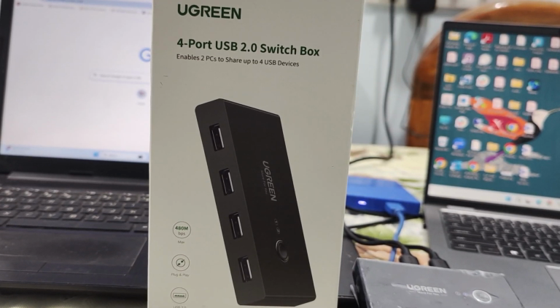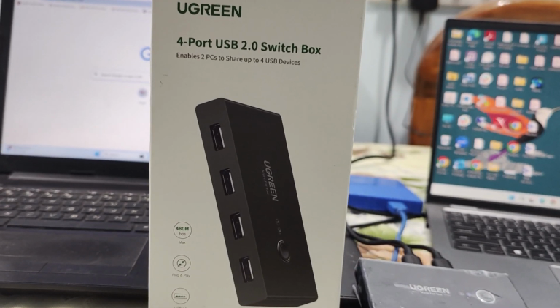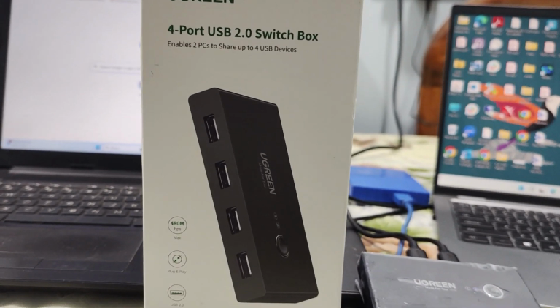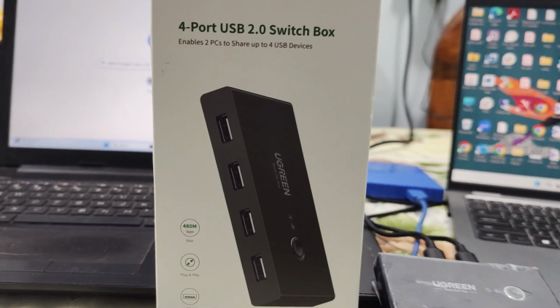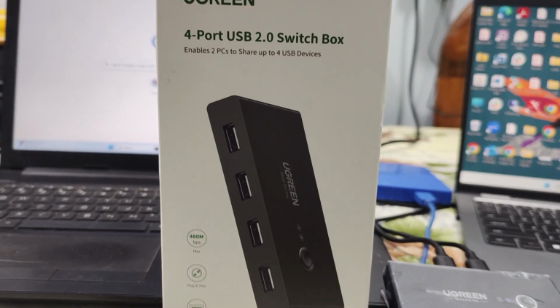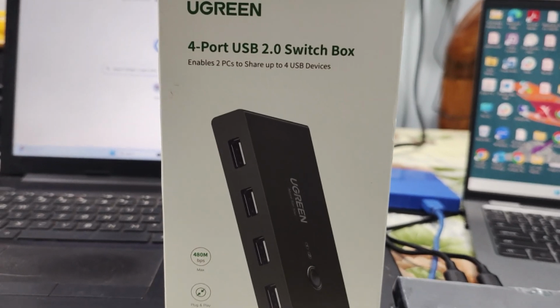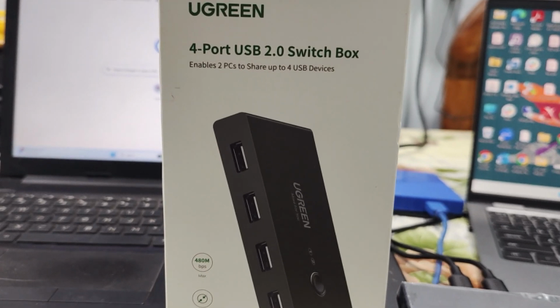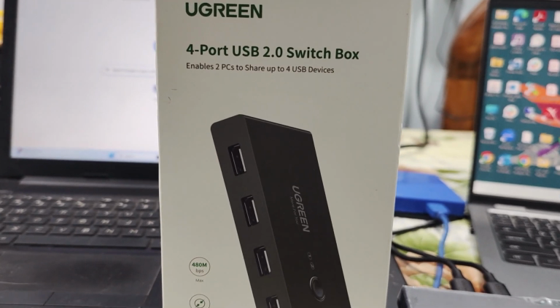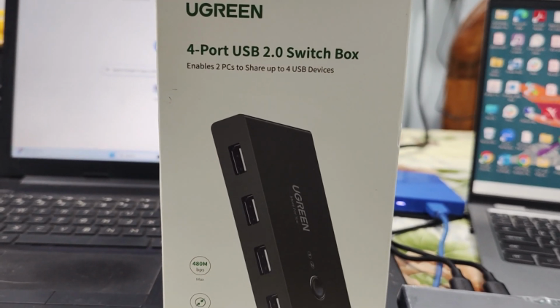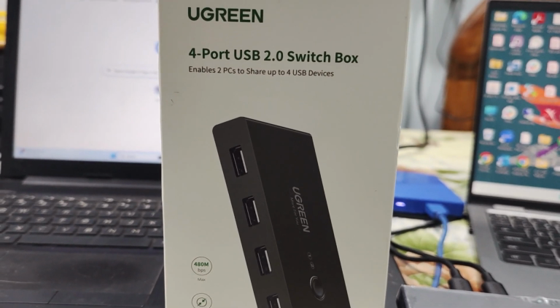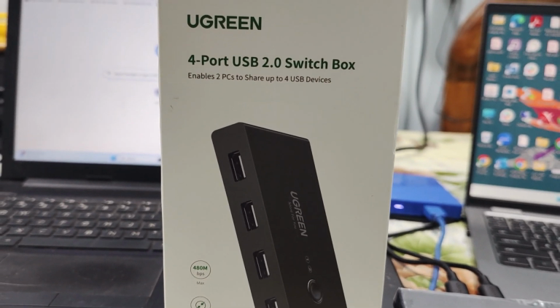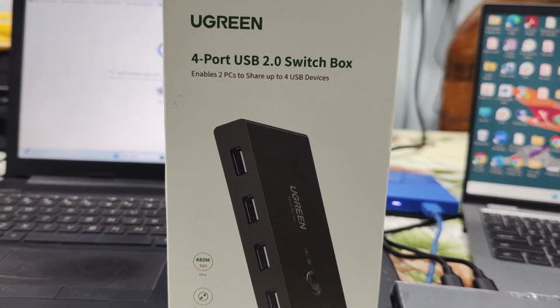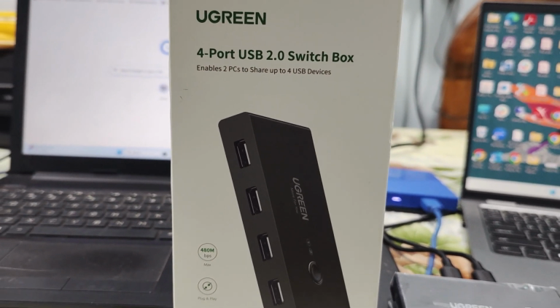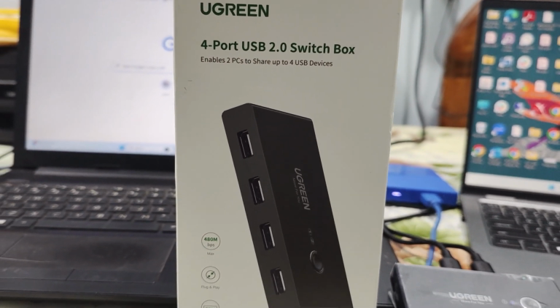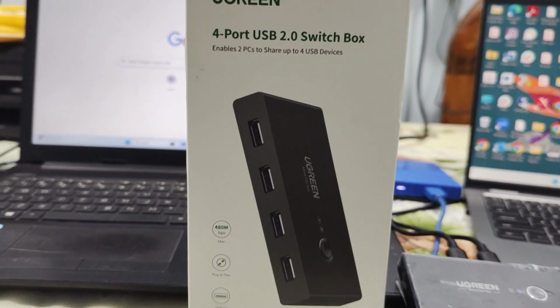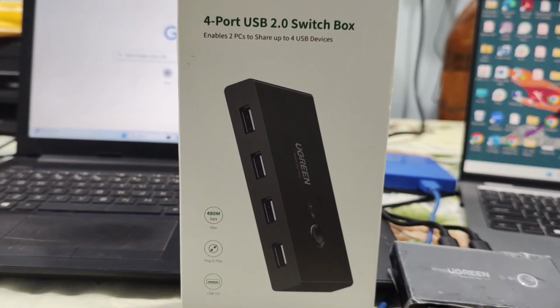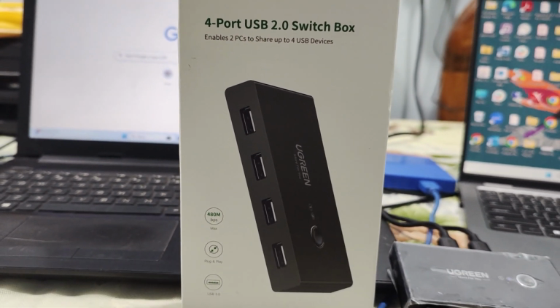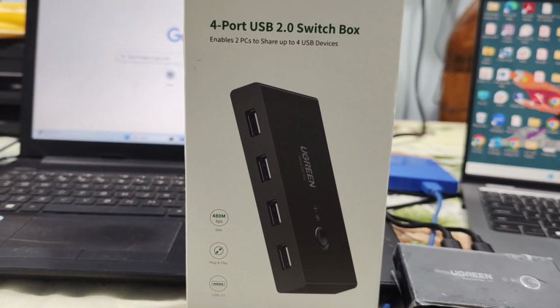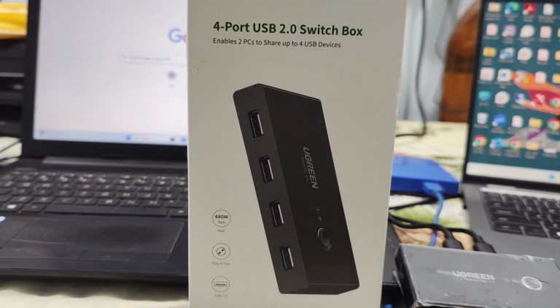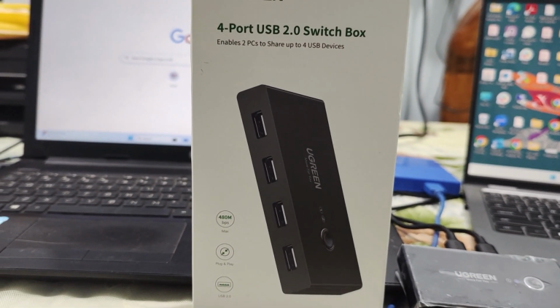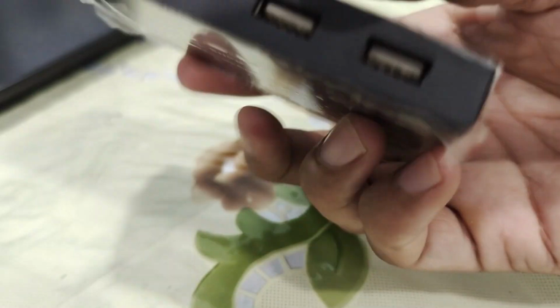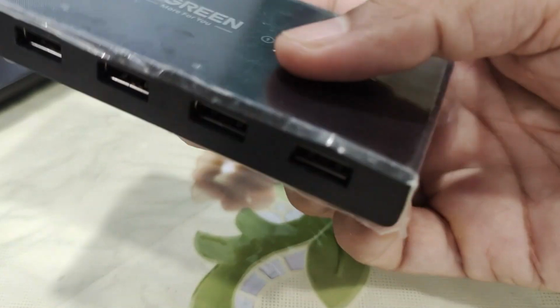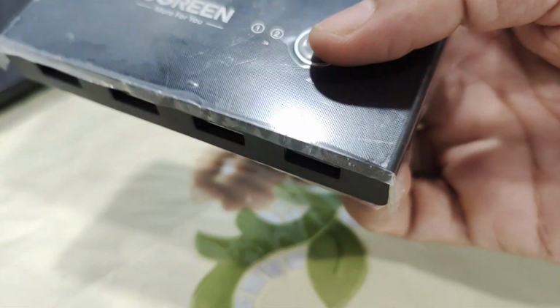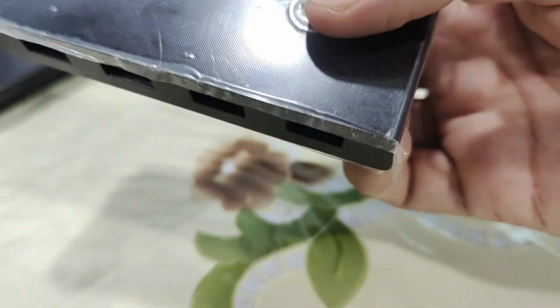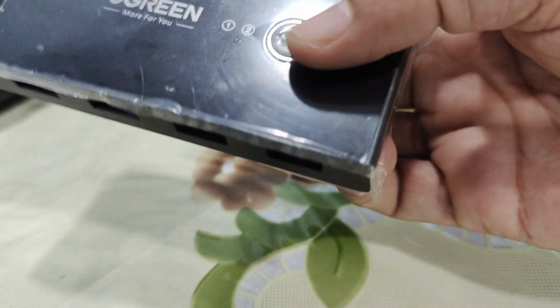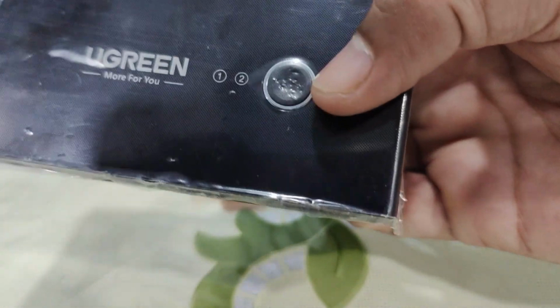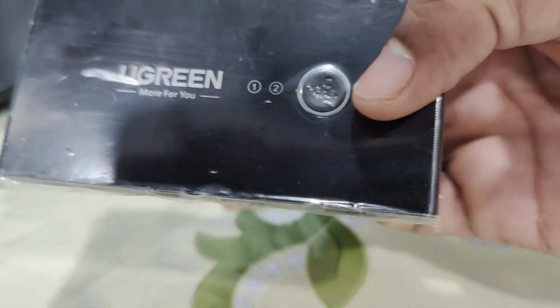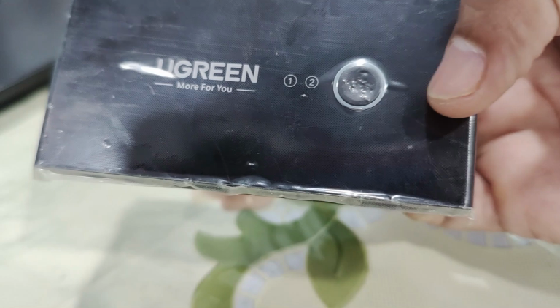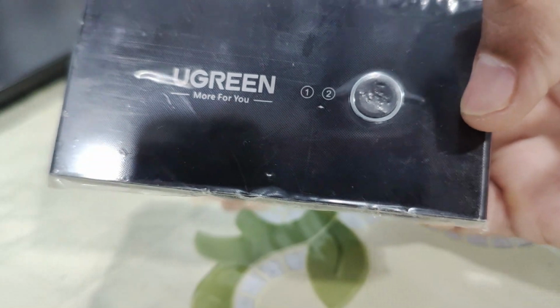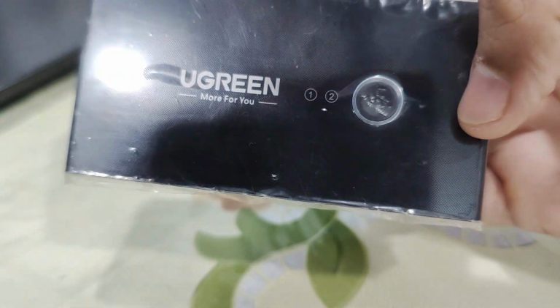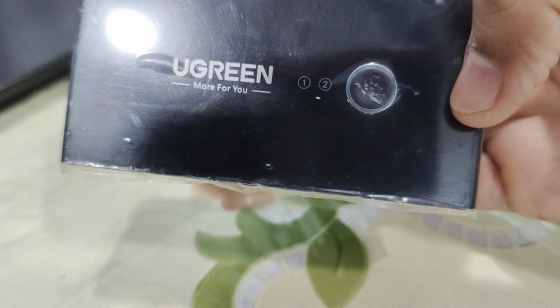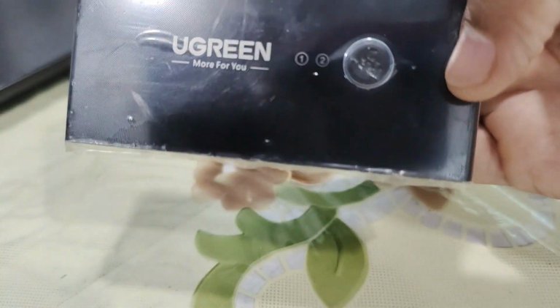Coming to the cons, it requires manual switching — there is no automatic detection.